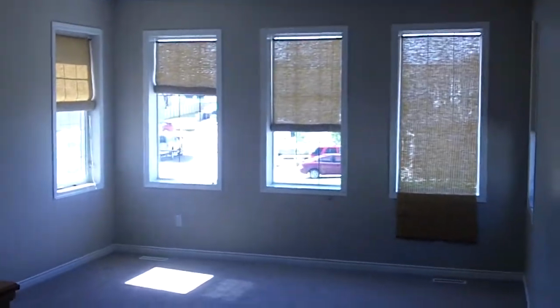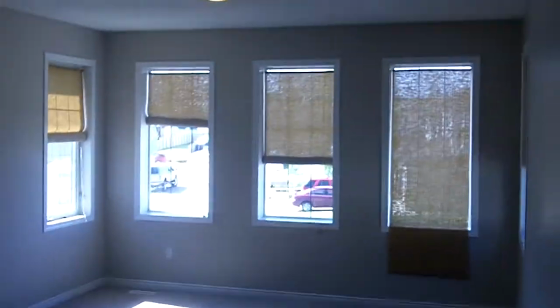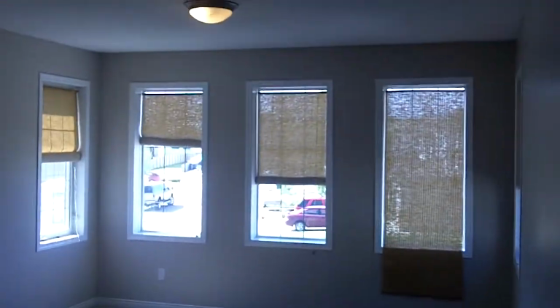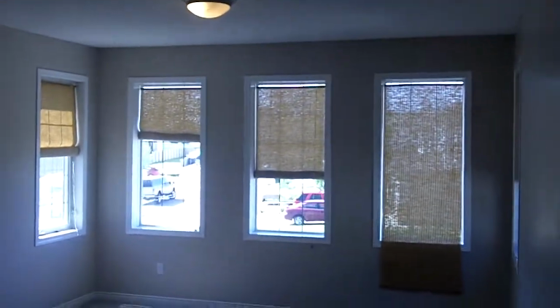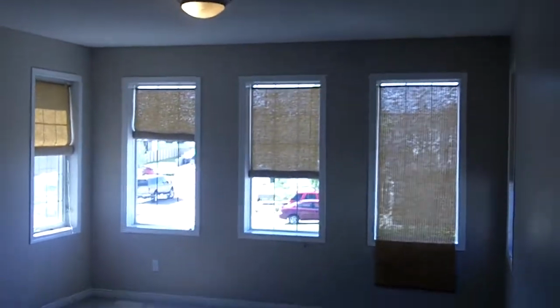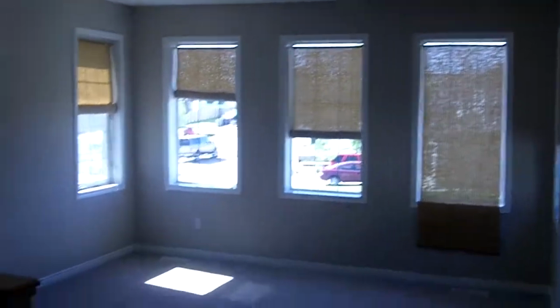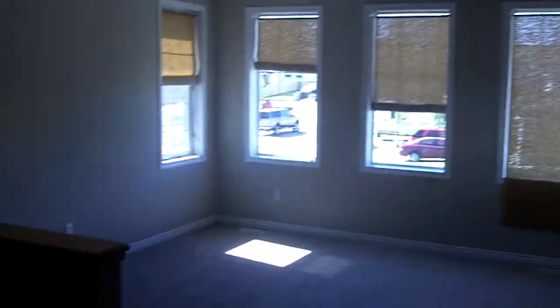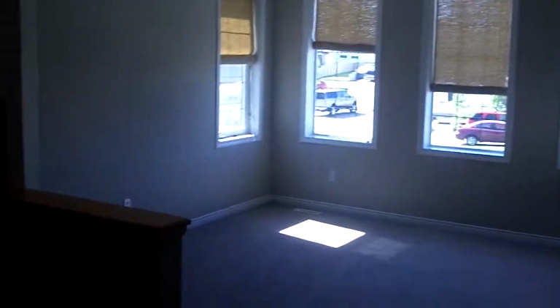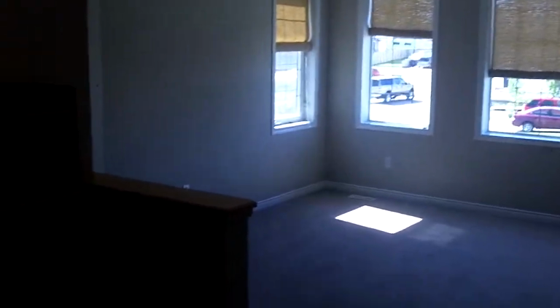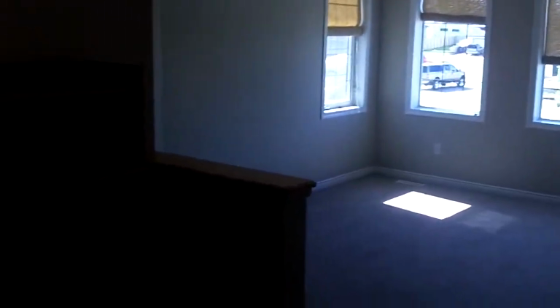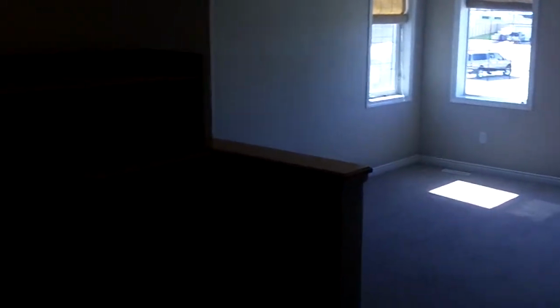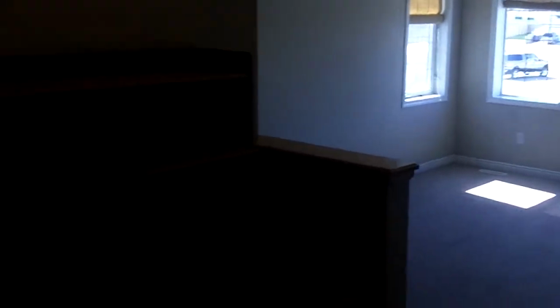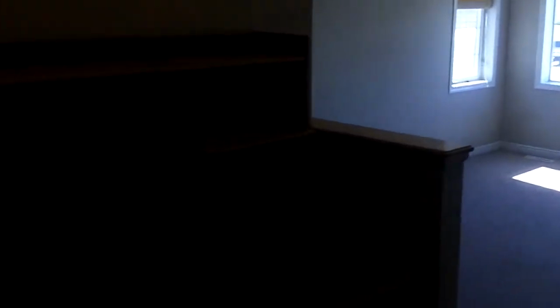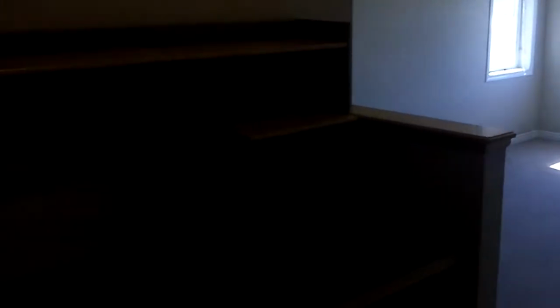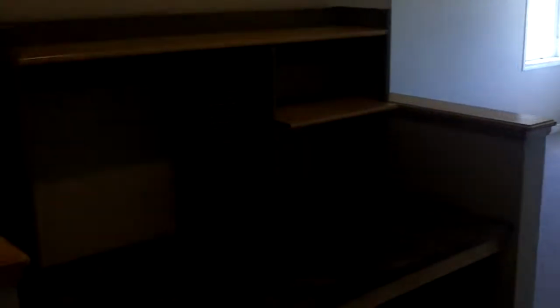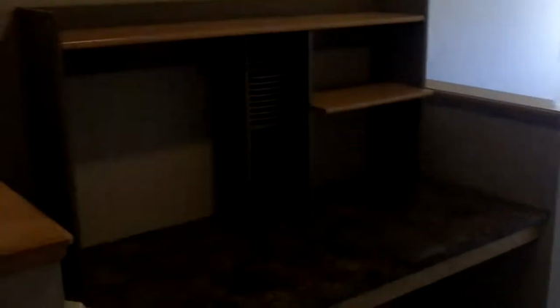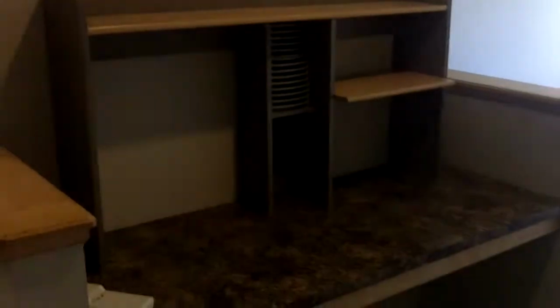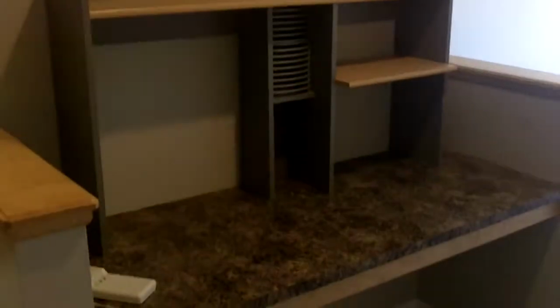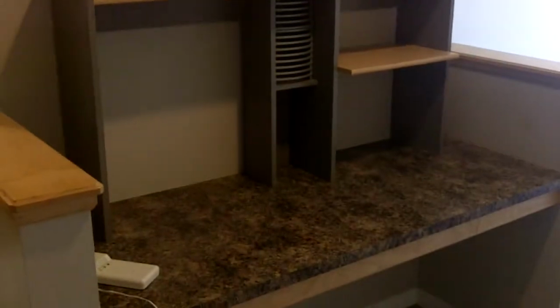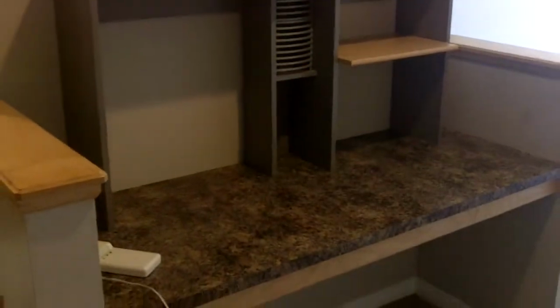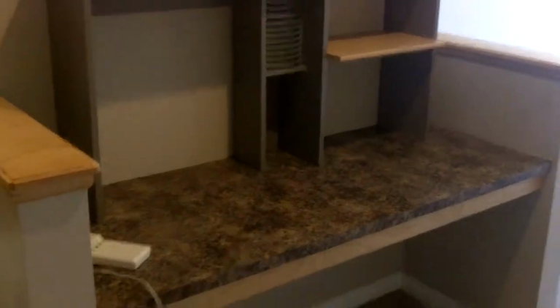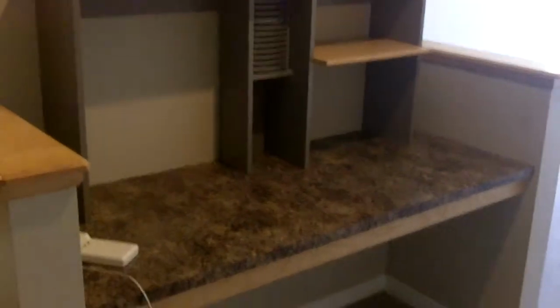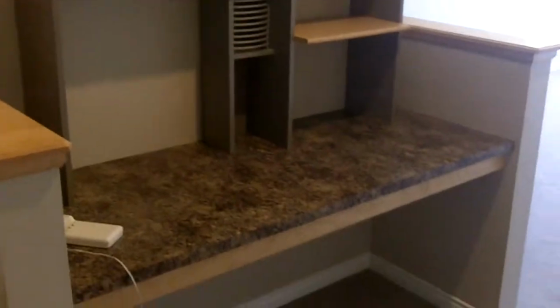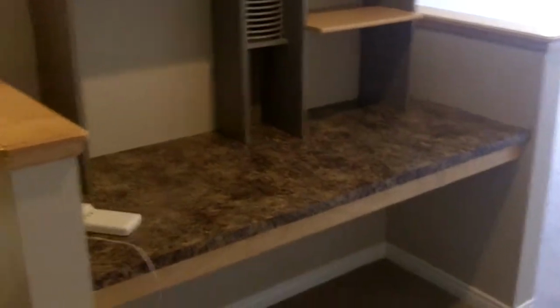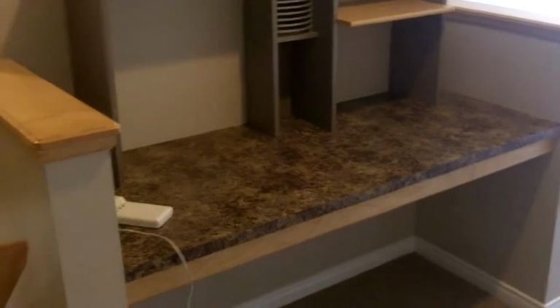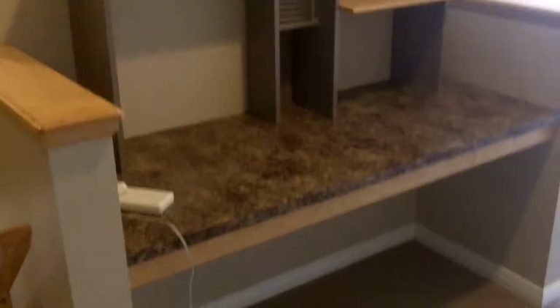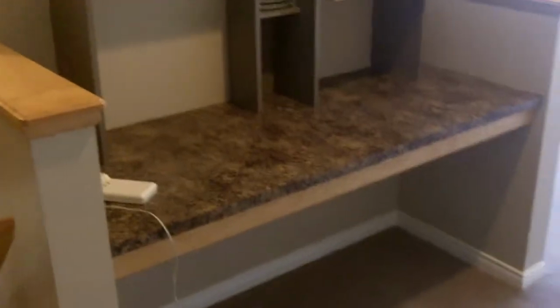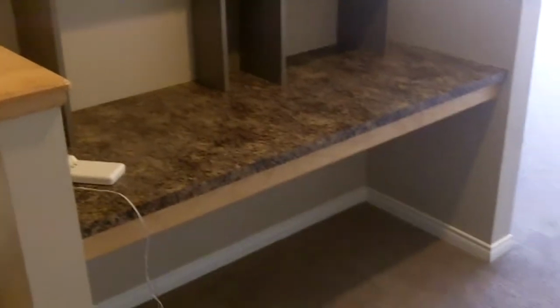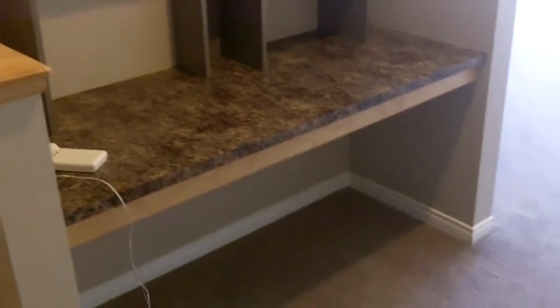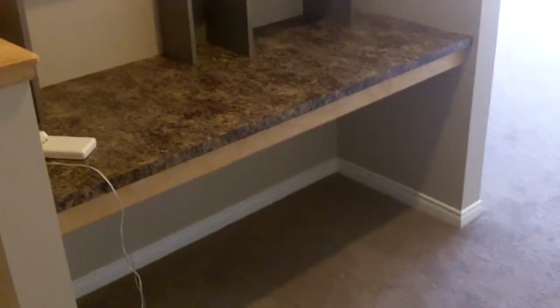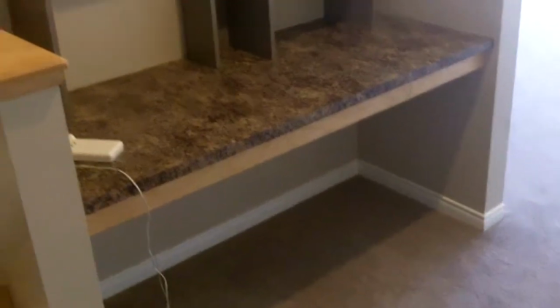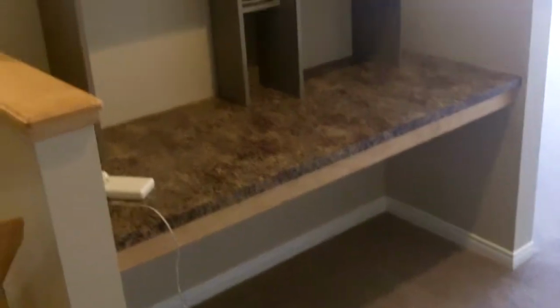Bonus room. Built-in desk for computer area.